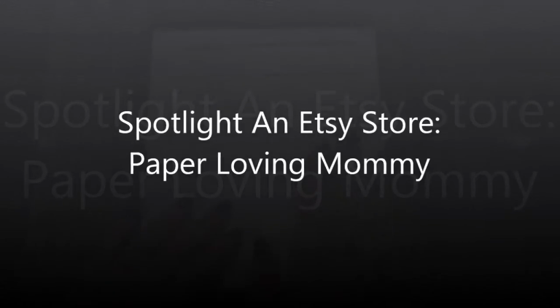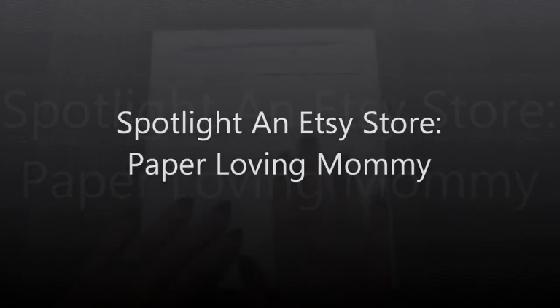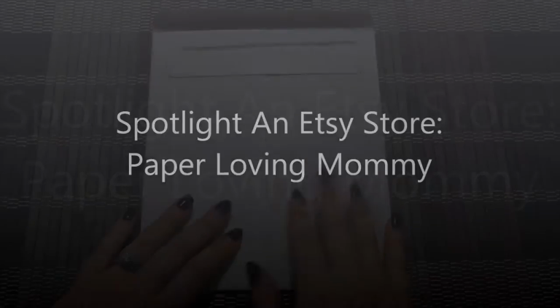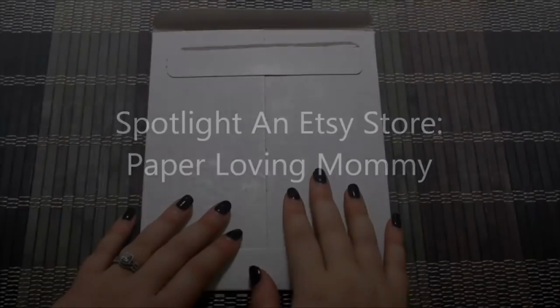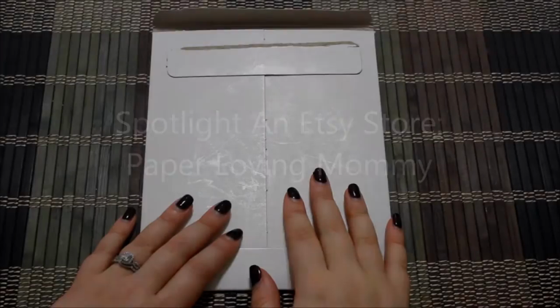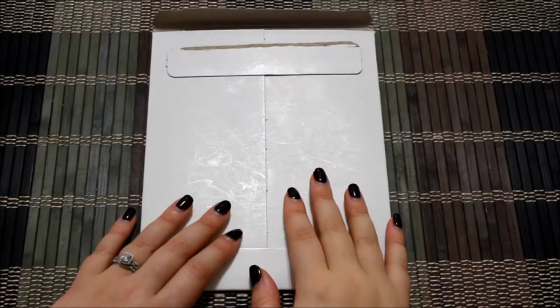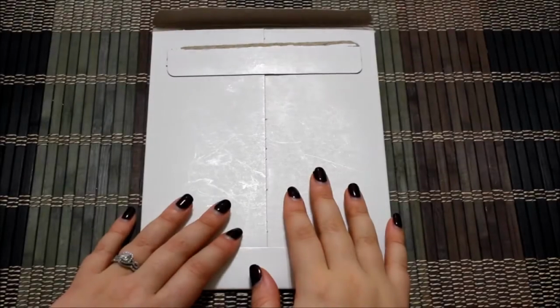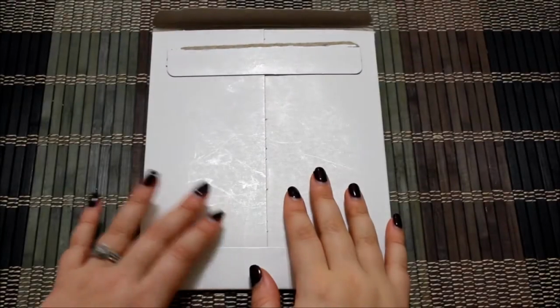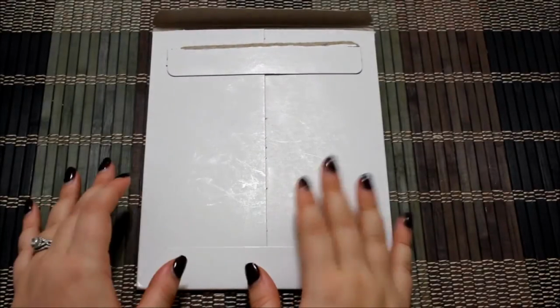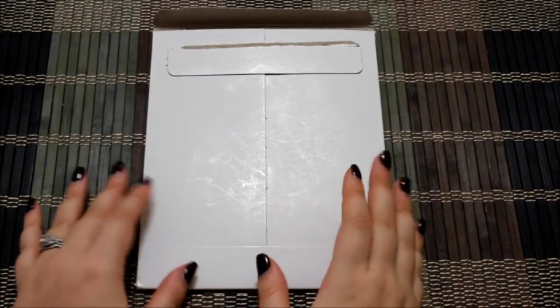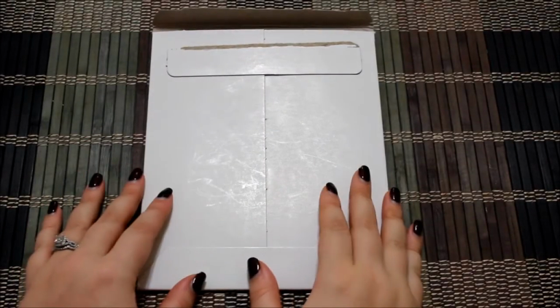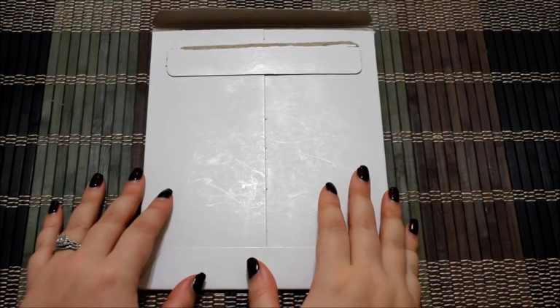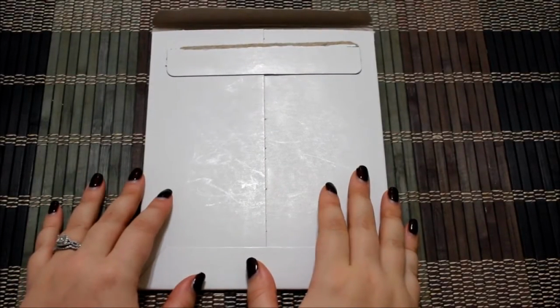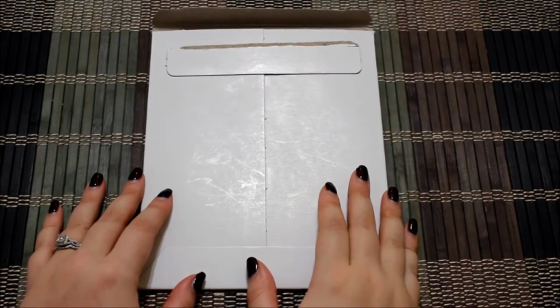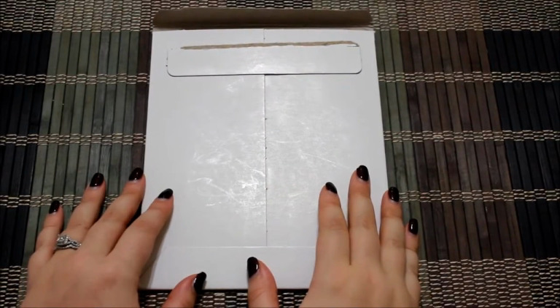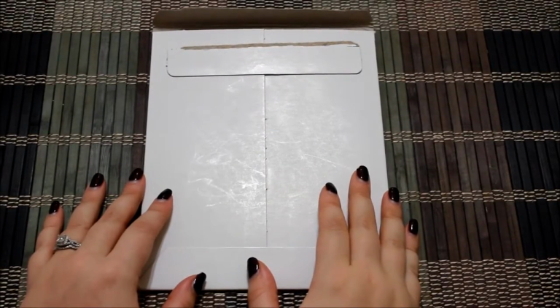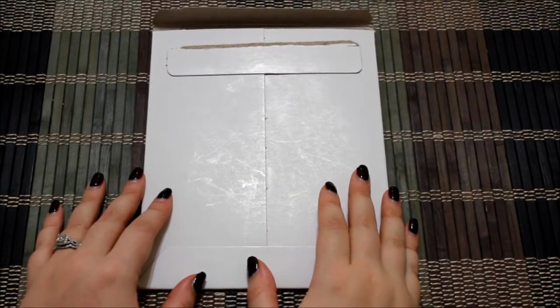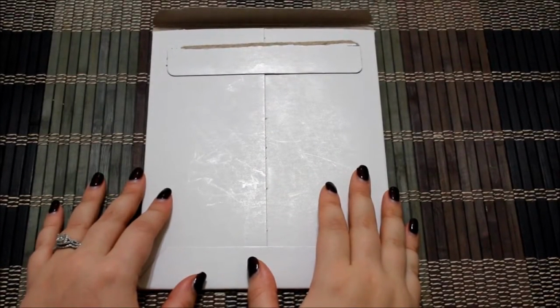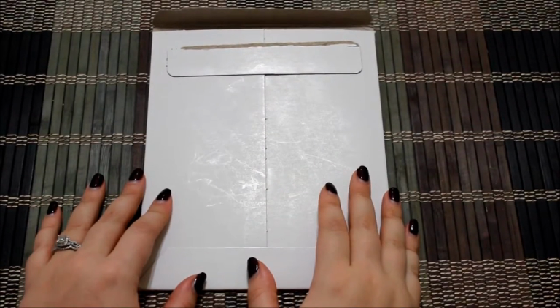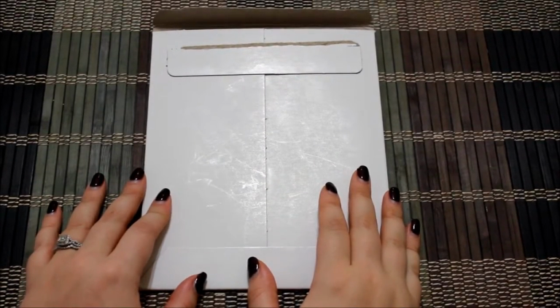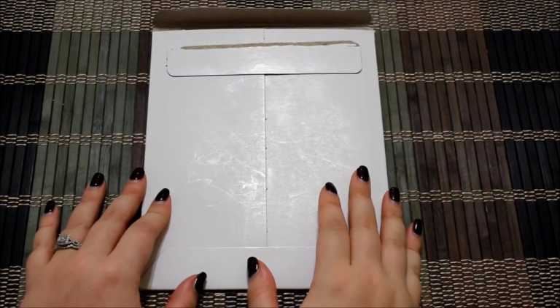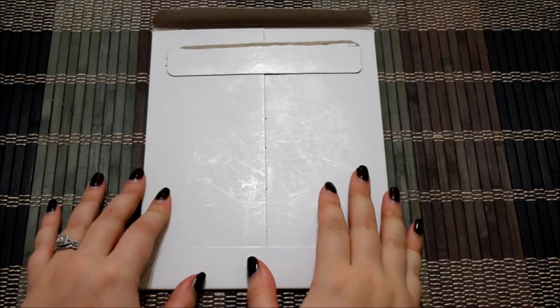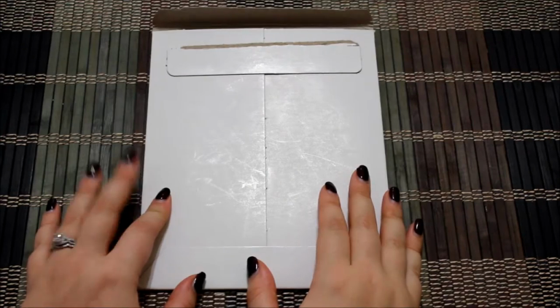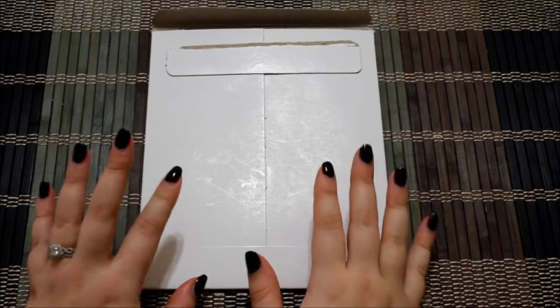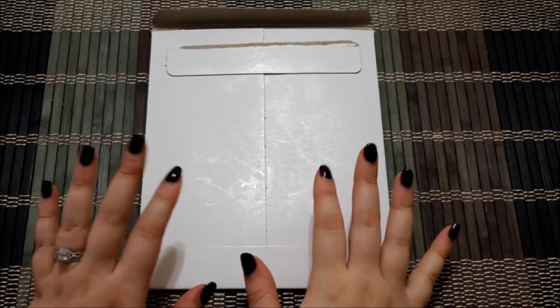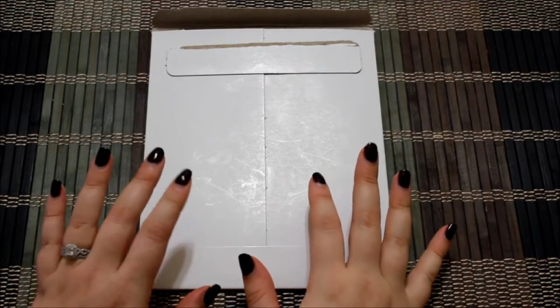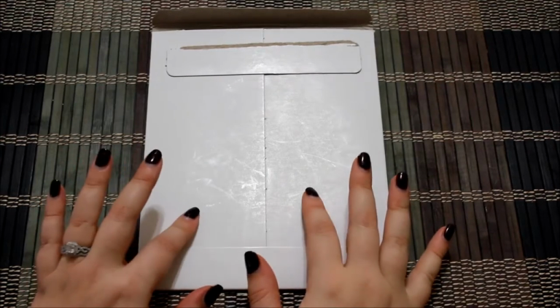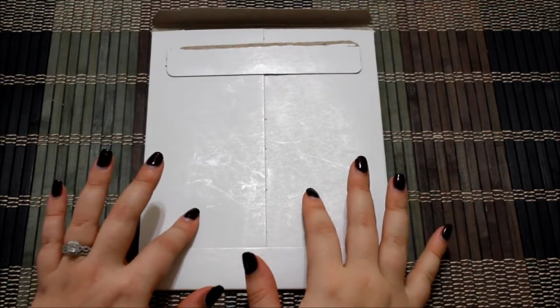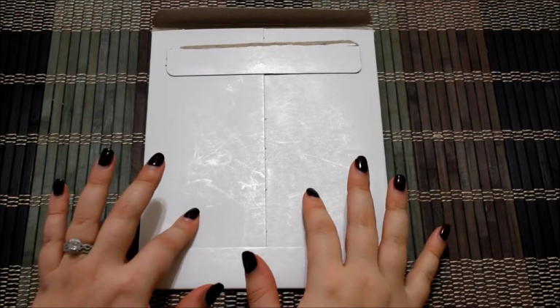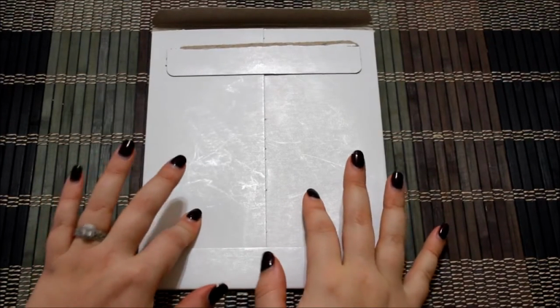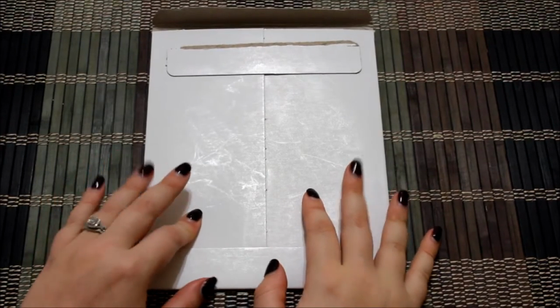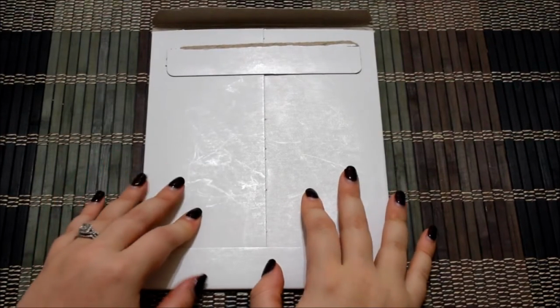Hey y'all, welcome back to my channel. Today we're going to do another Spotlight Etsy store review and today's store is Paper Loving Mommy.